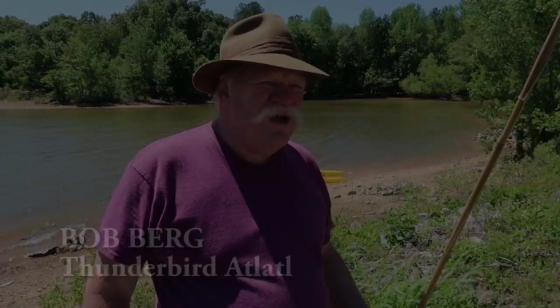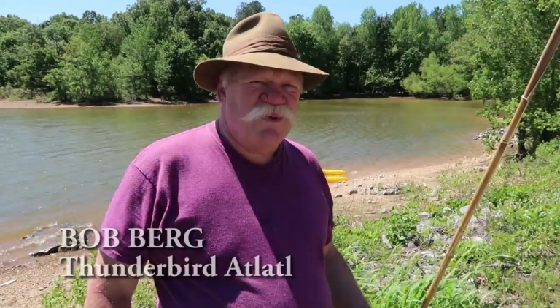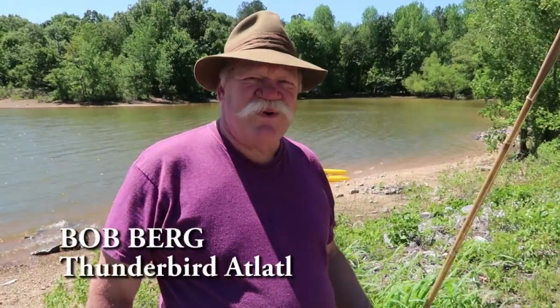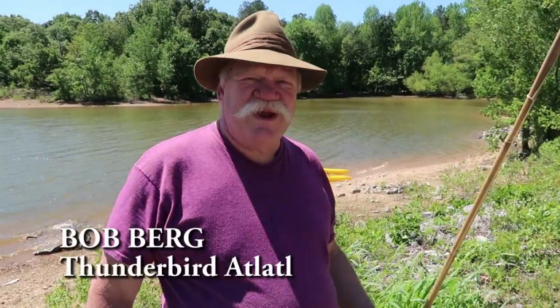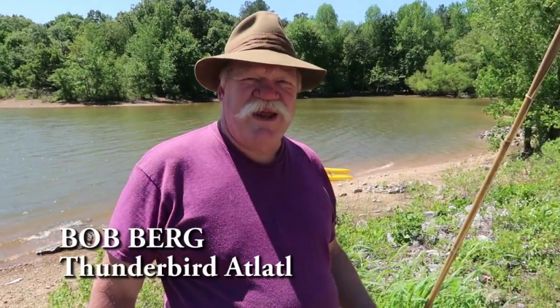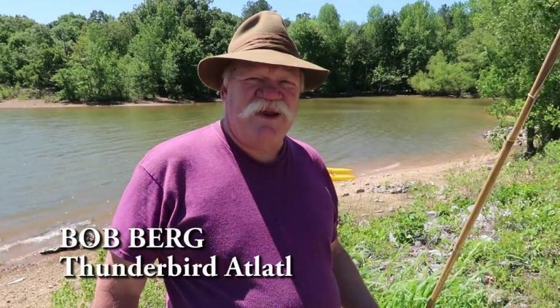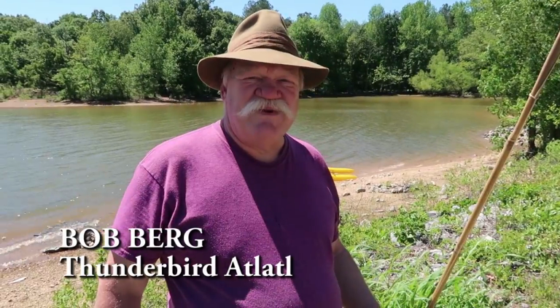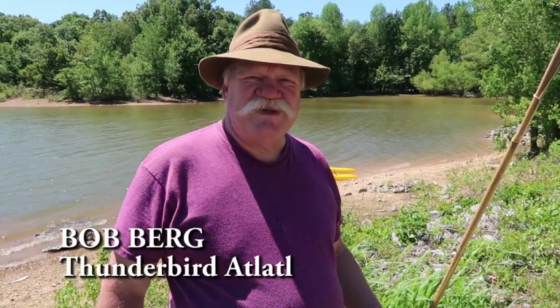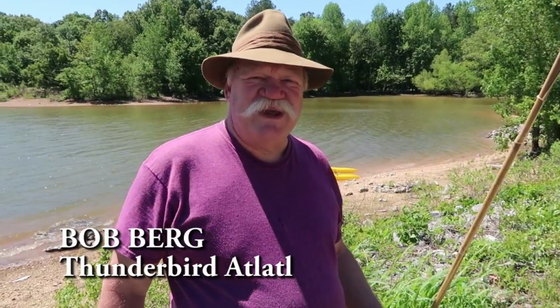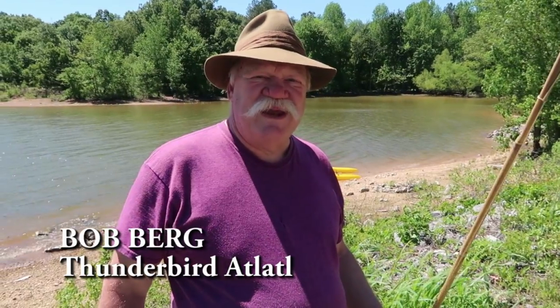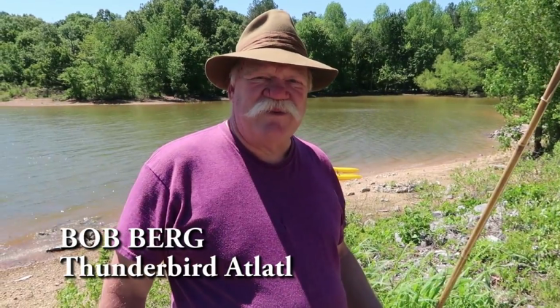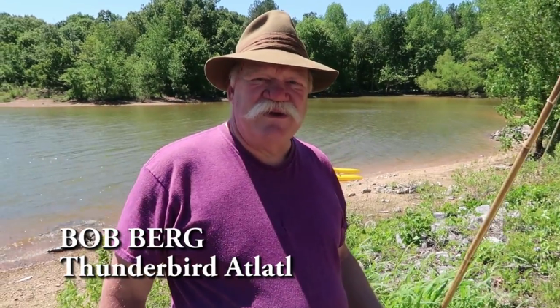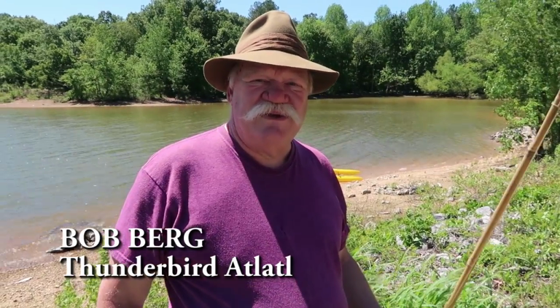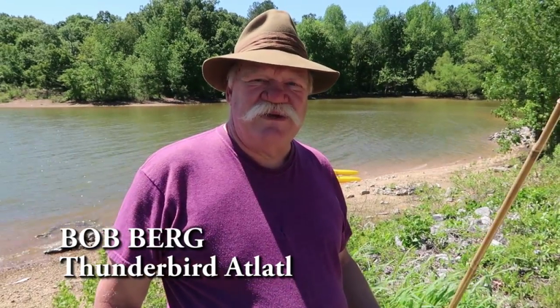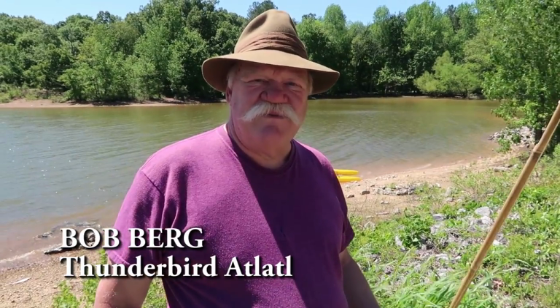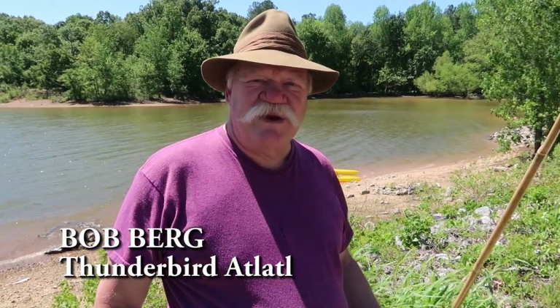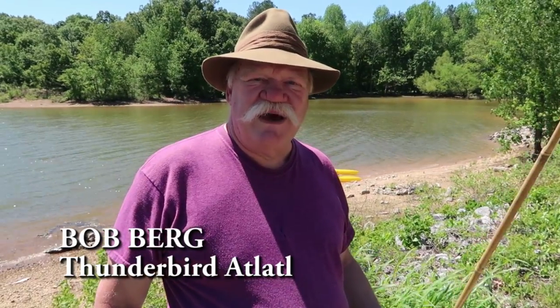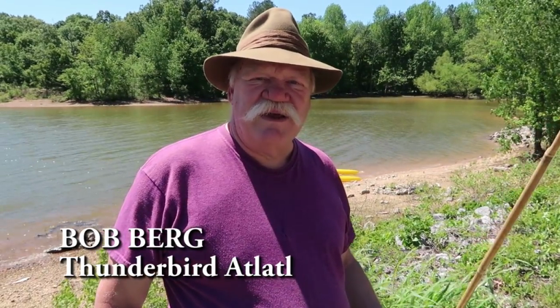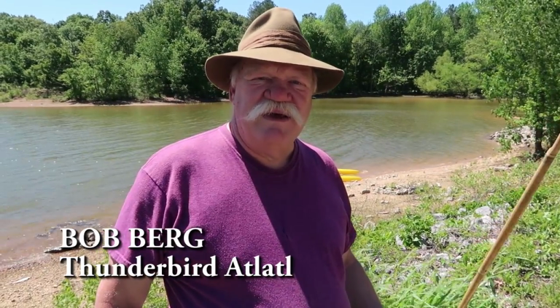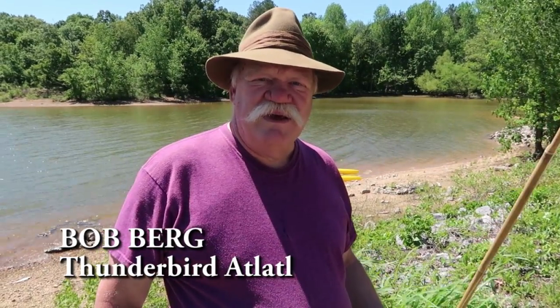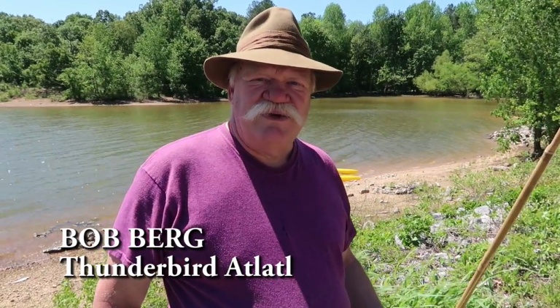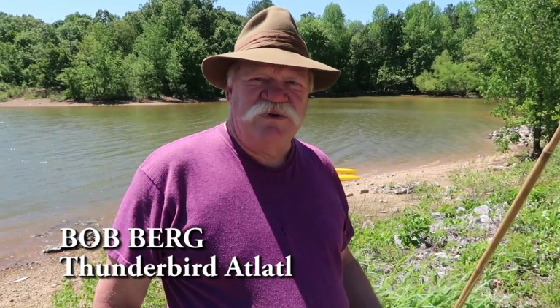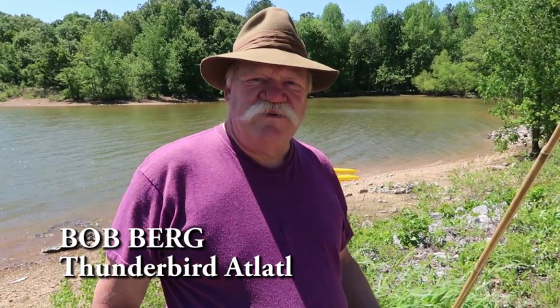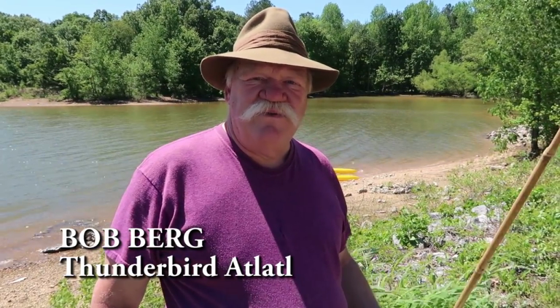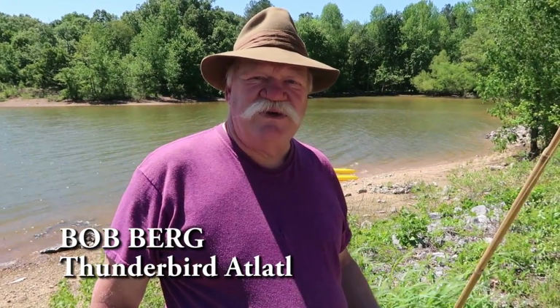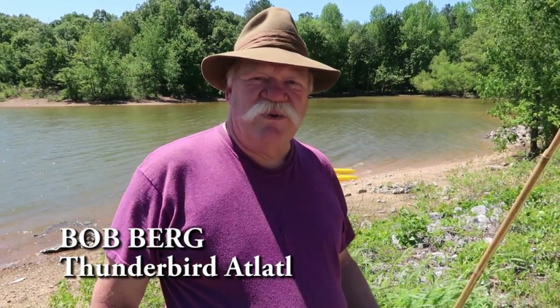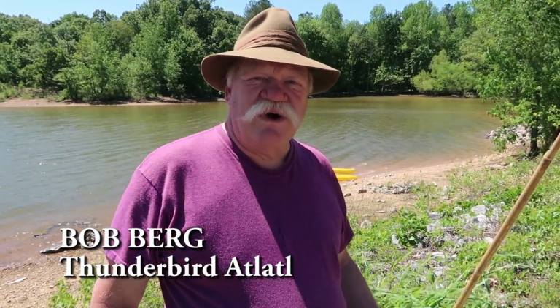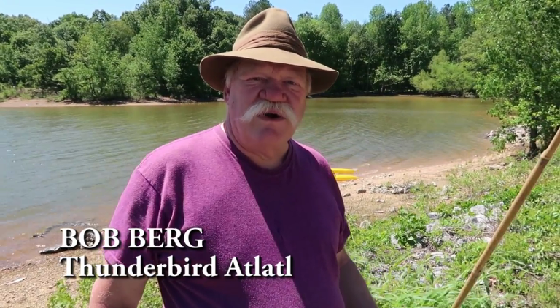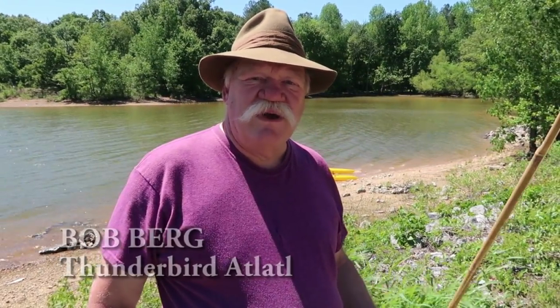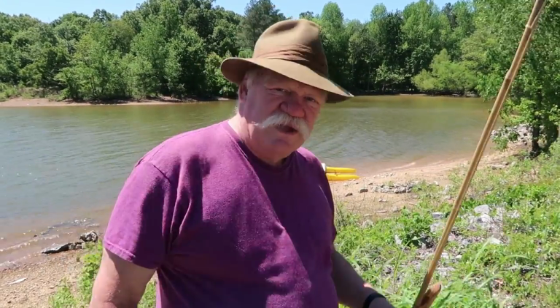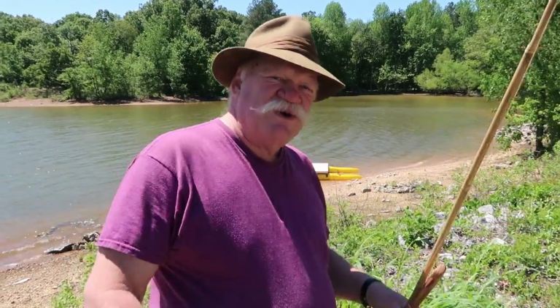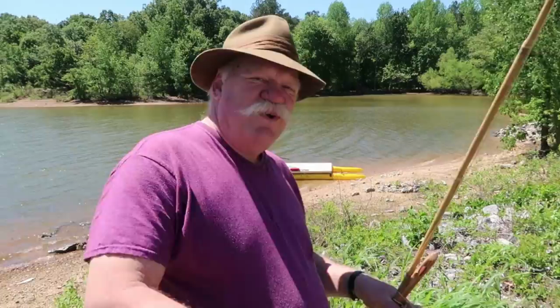We're going atlatl fishing today, and I'm going to teach everybody how to shoot fish in the water. Let's go.